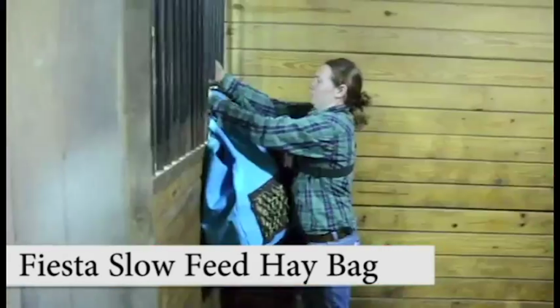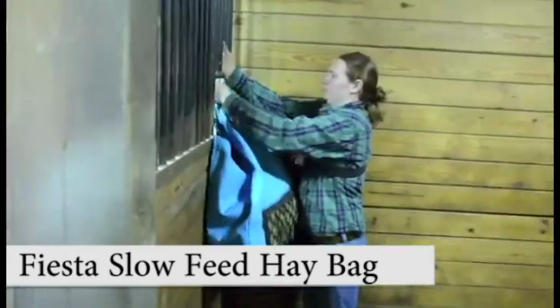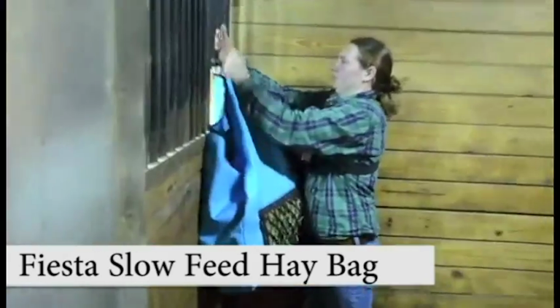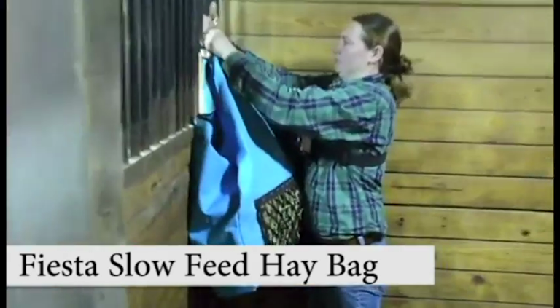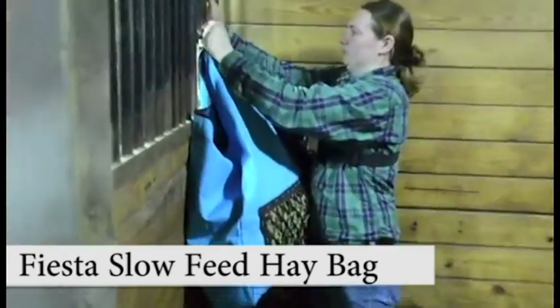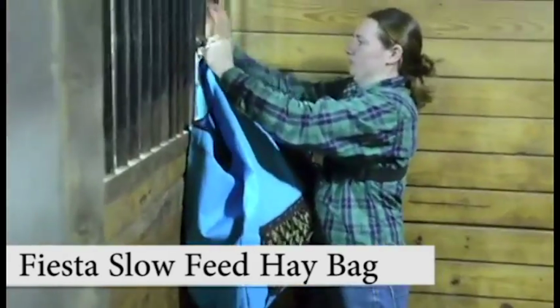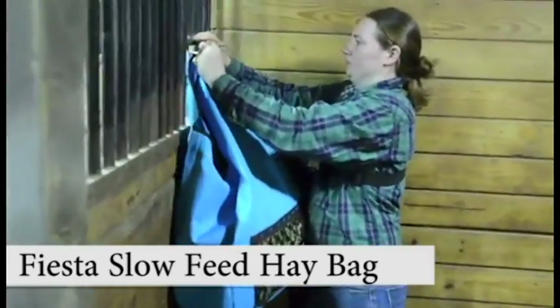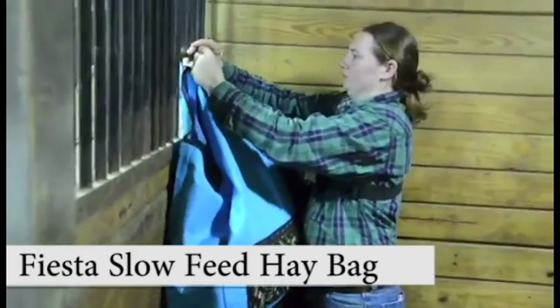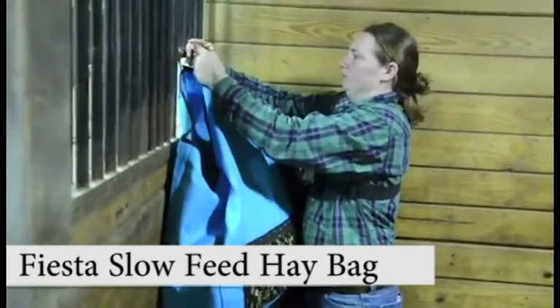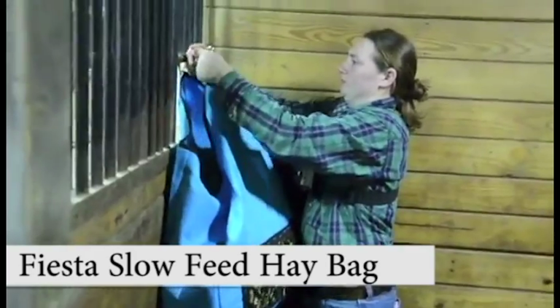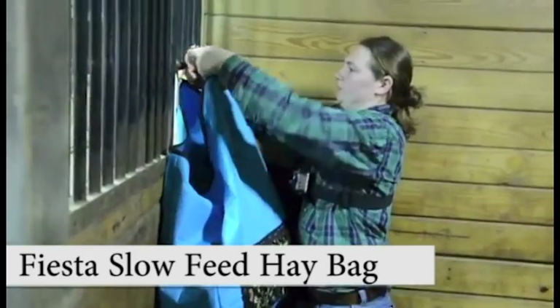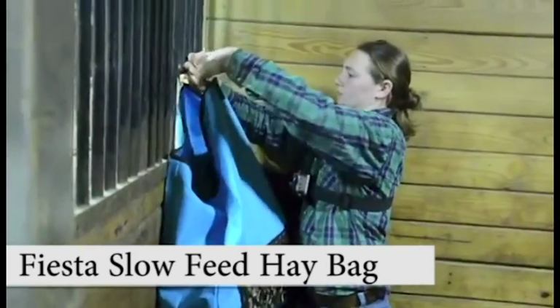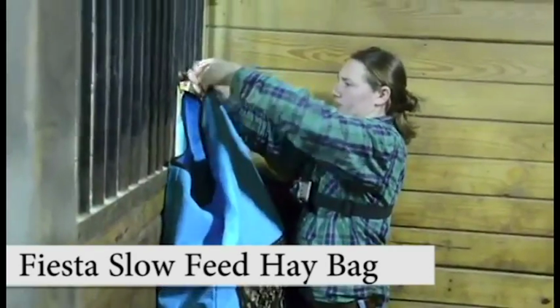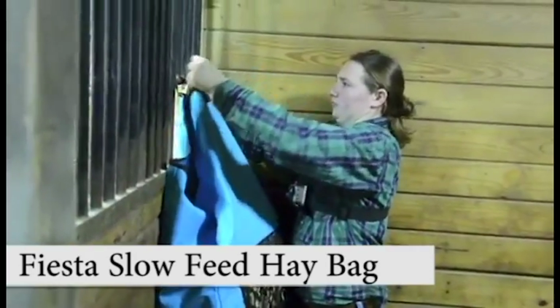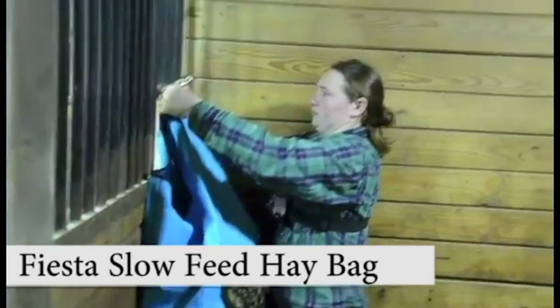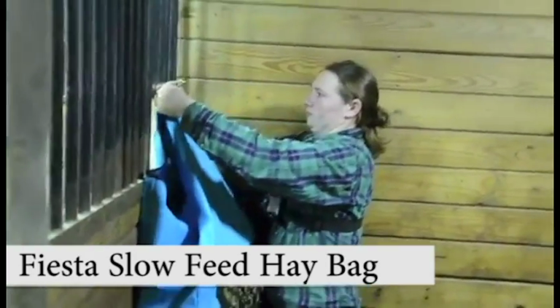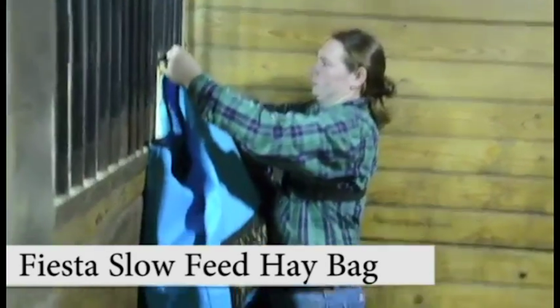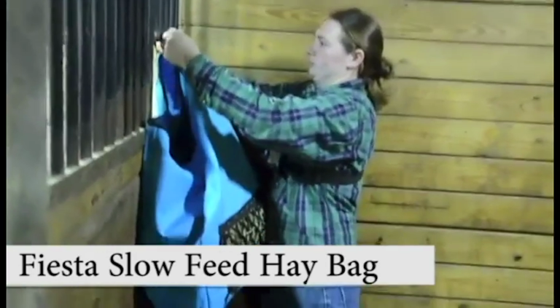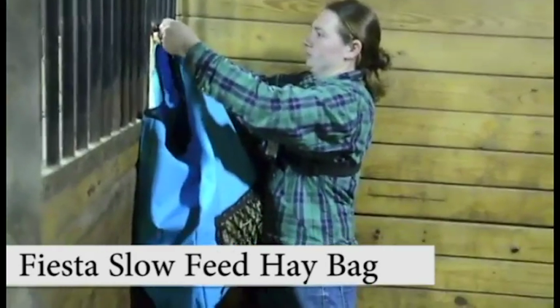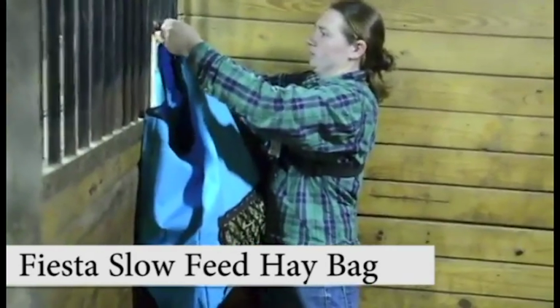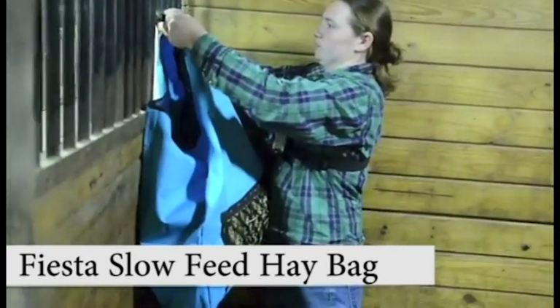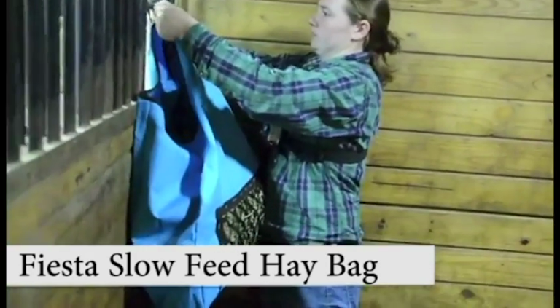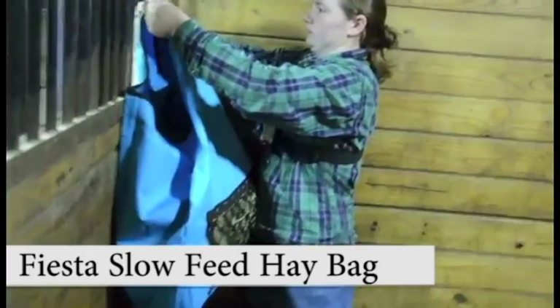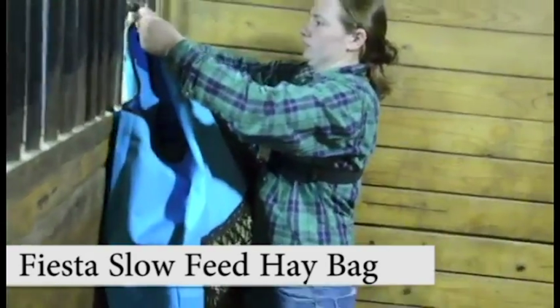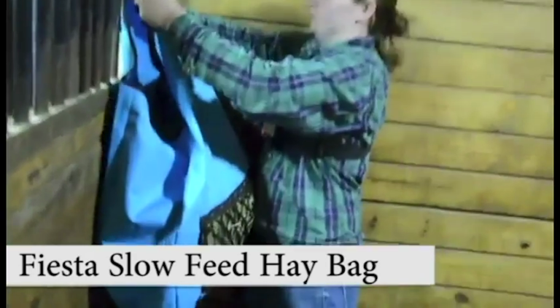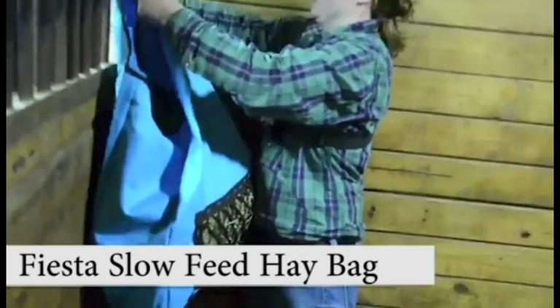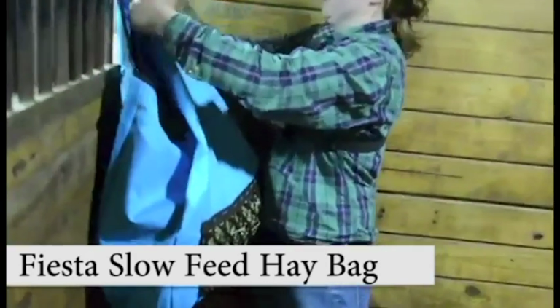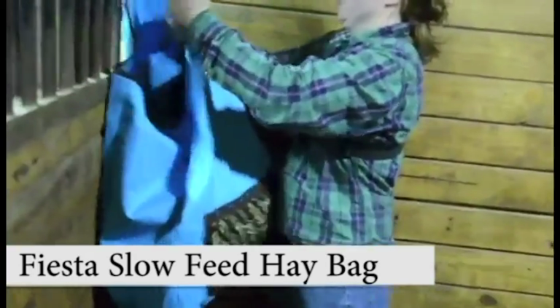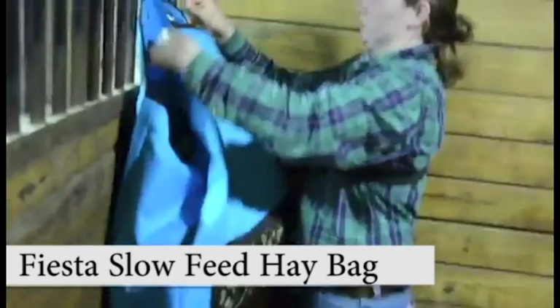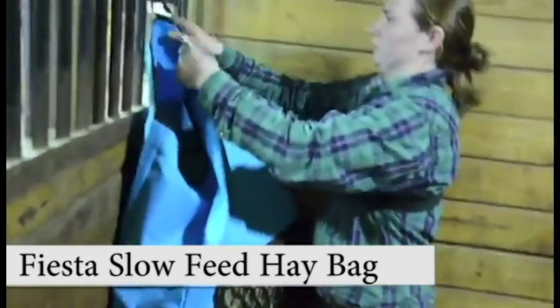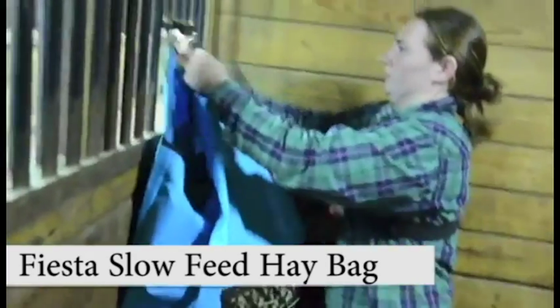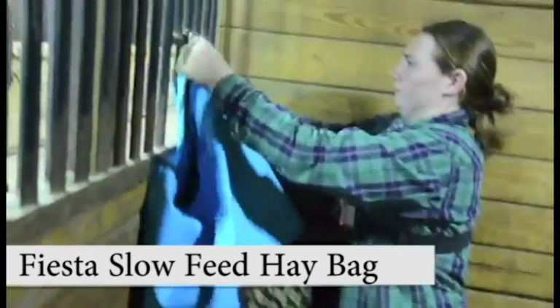For best stabilization, we recommend using a double-end snap, also available at tackwholesale.com.